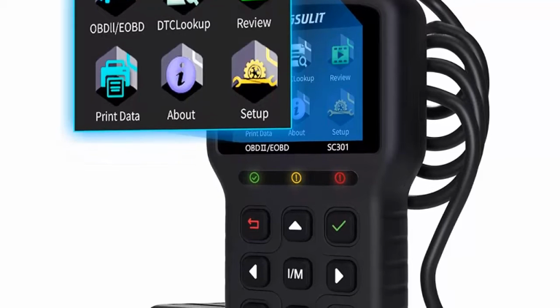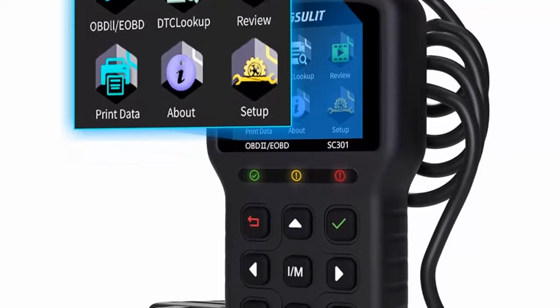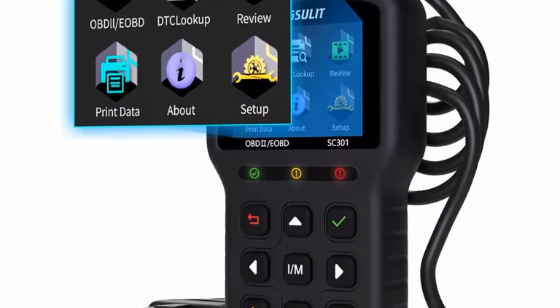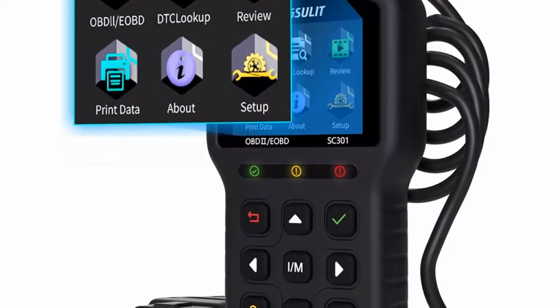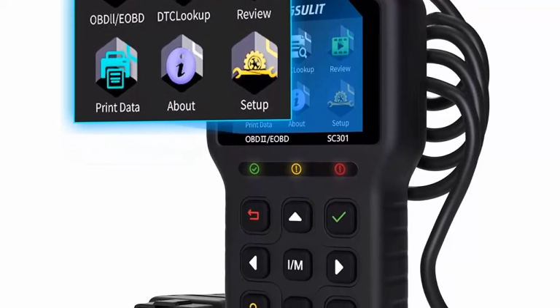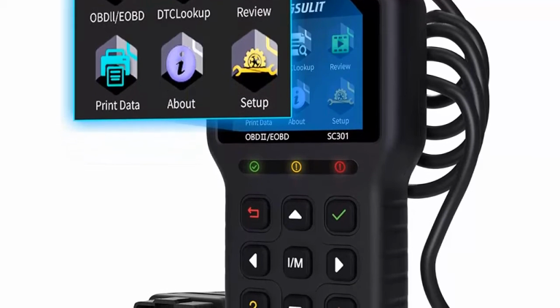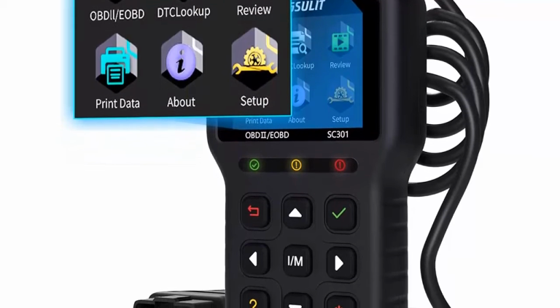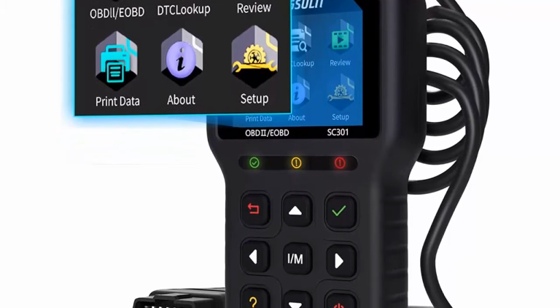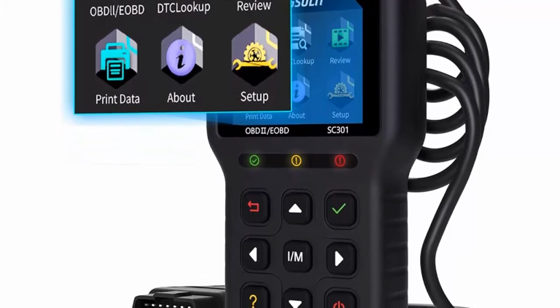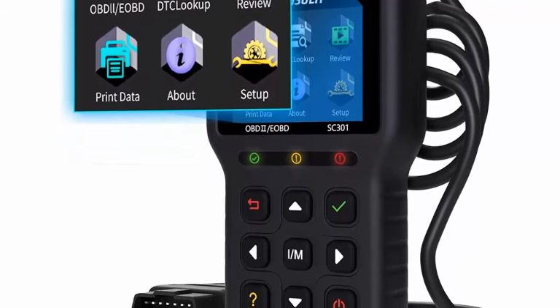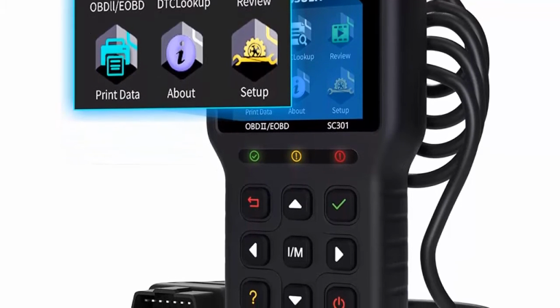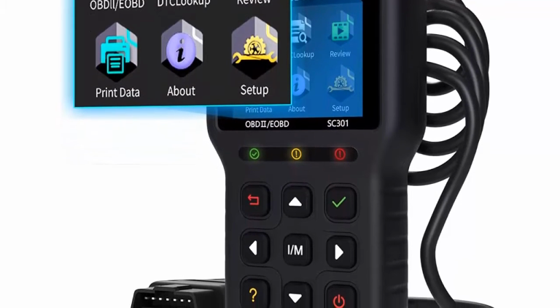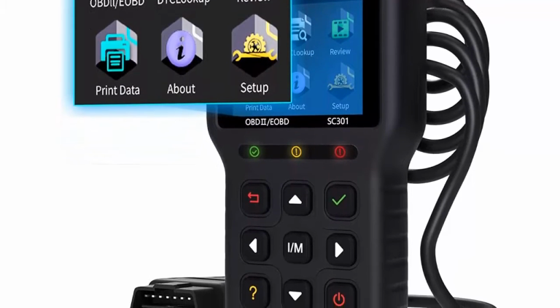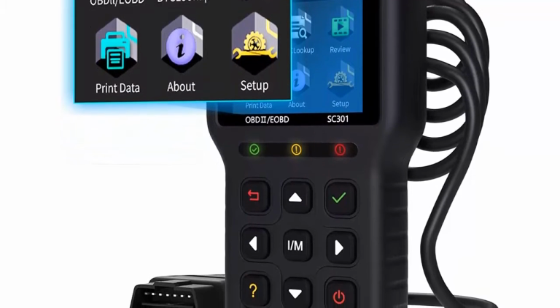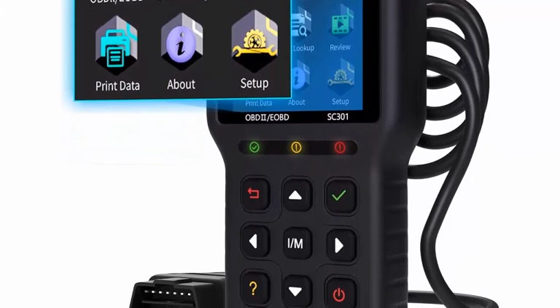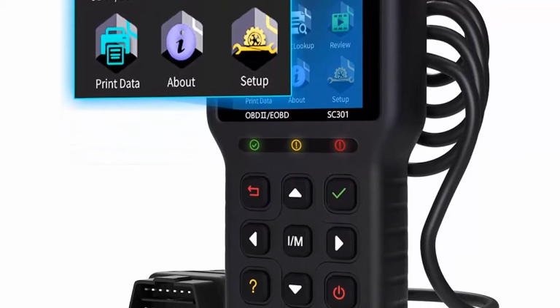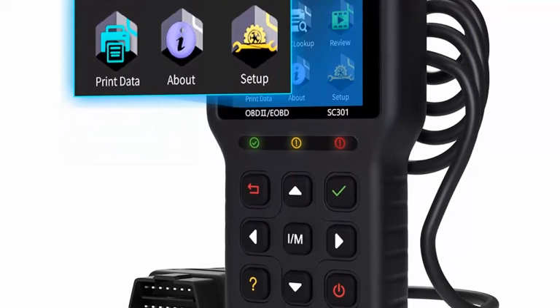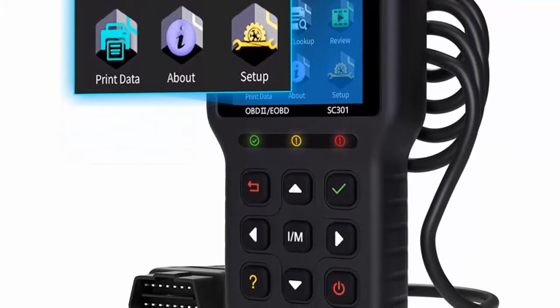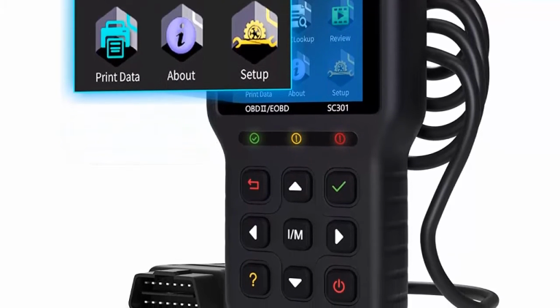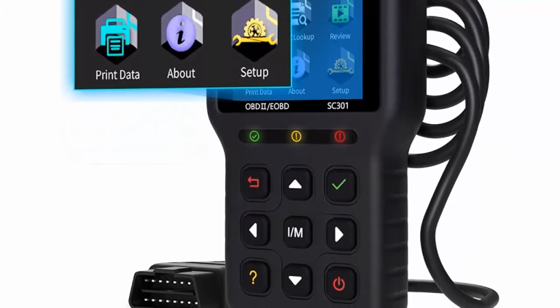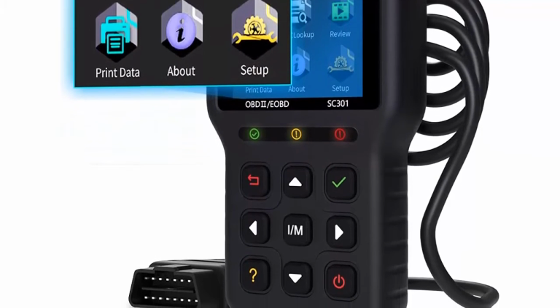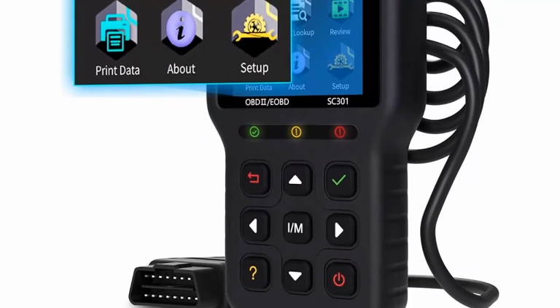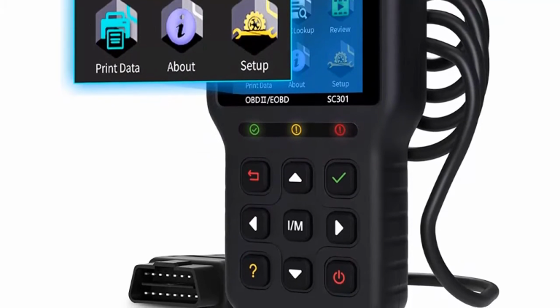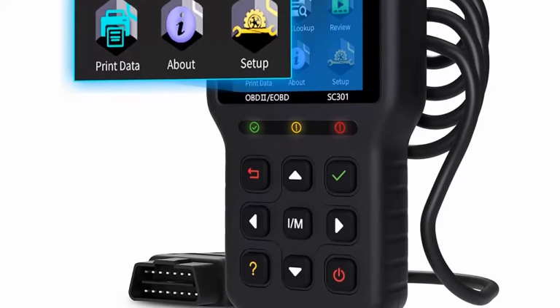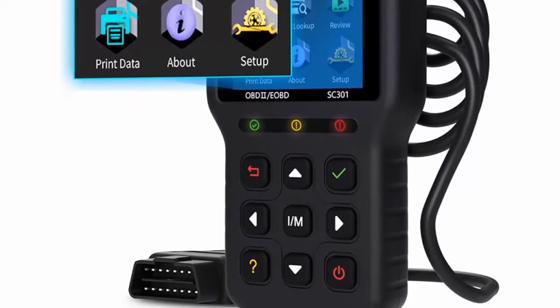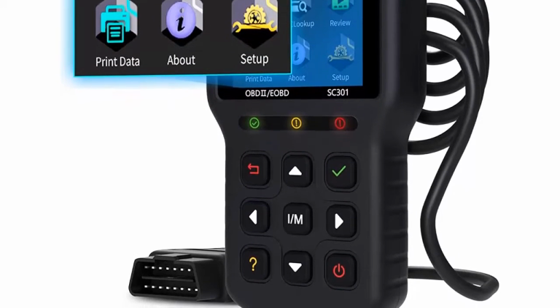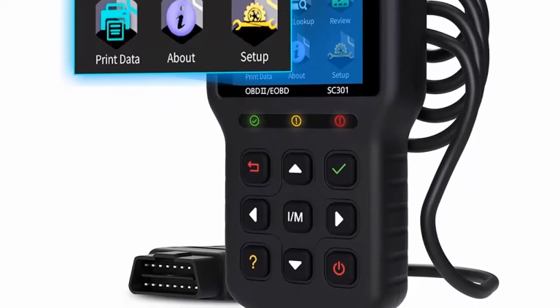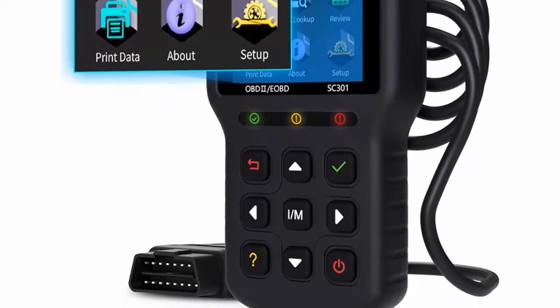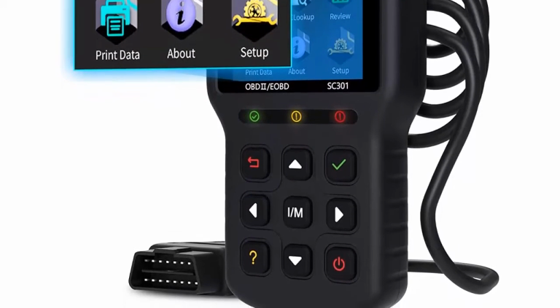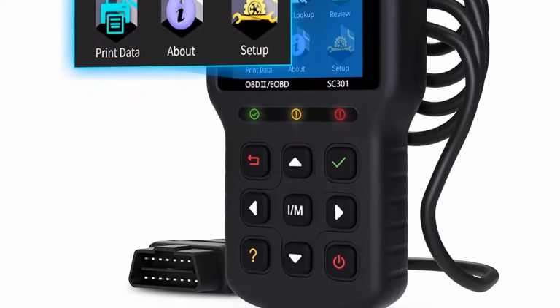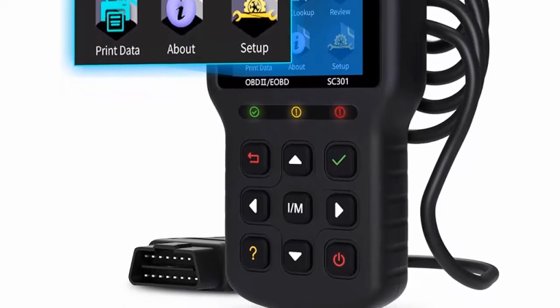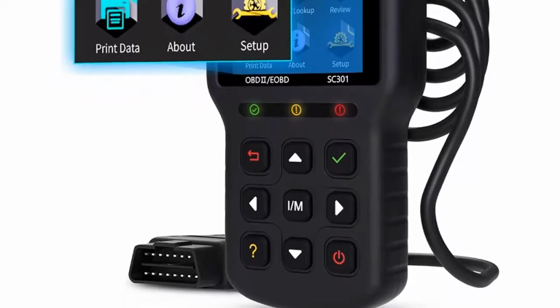Plug and play — no need to charge. Locate your car's problems in minutes.